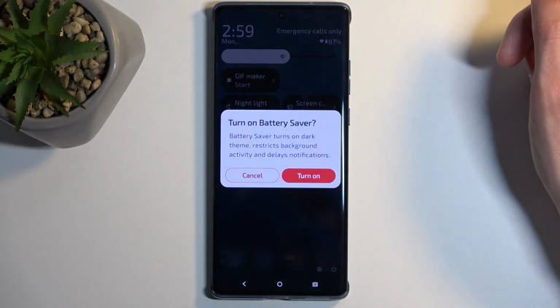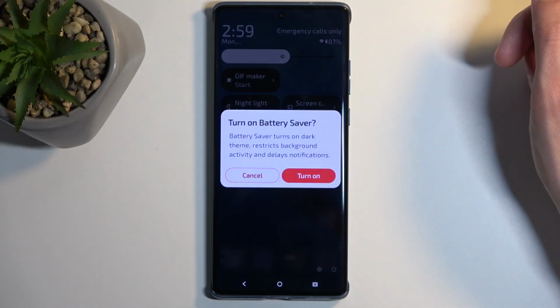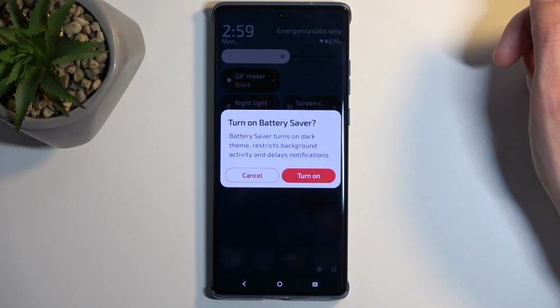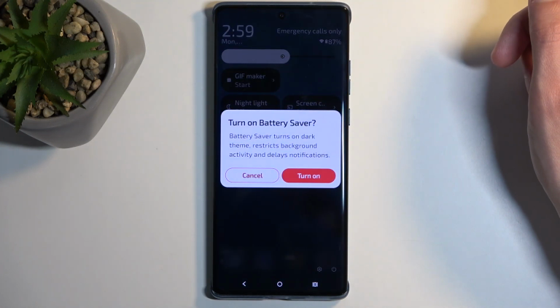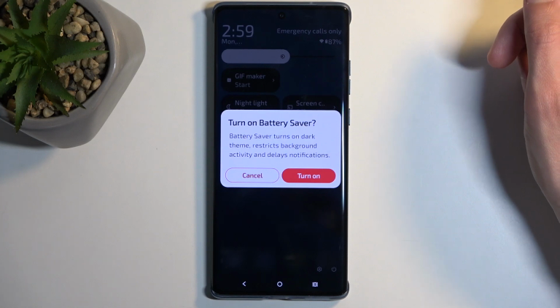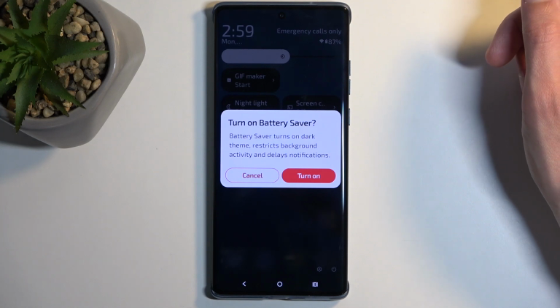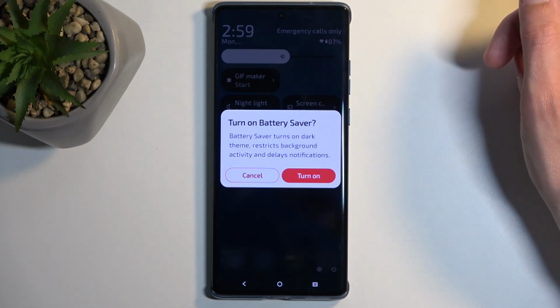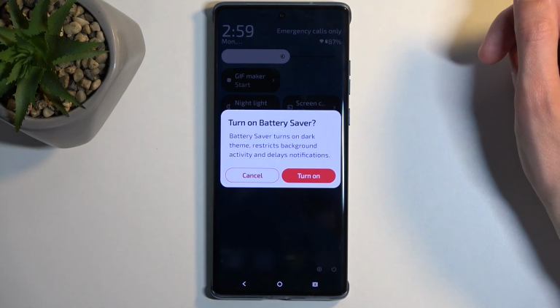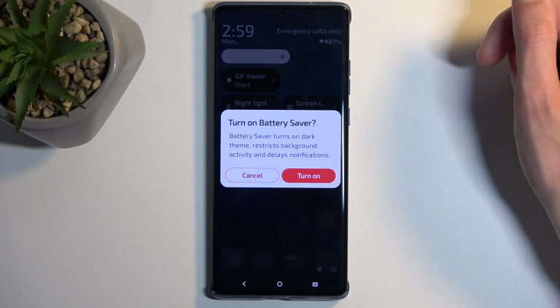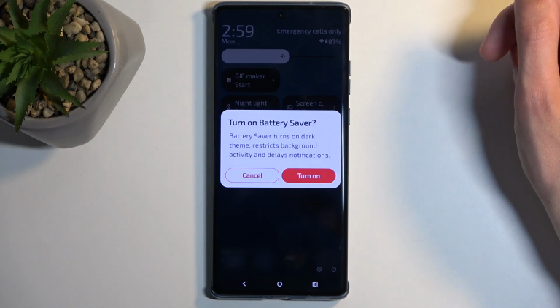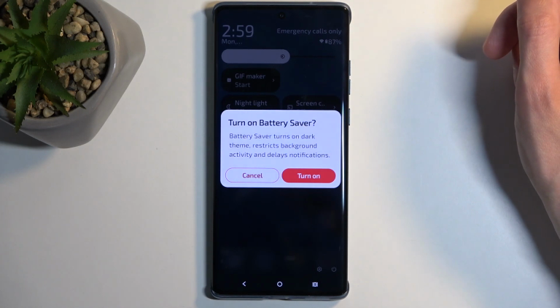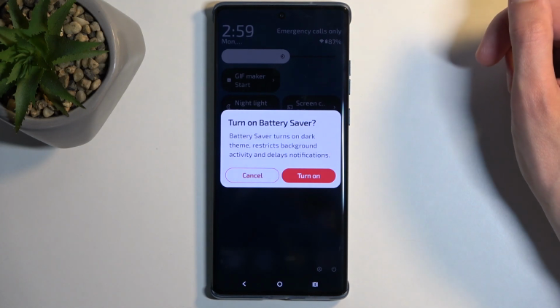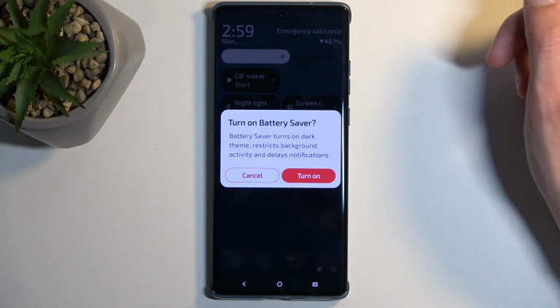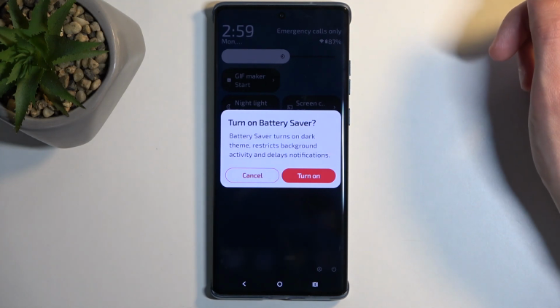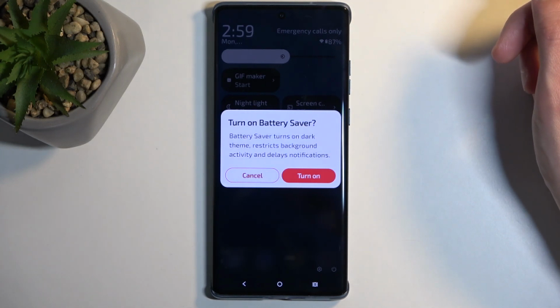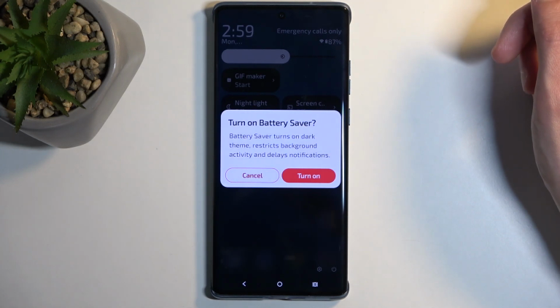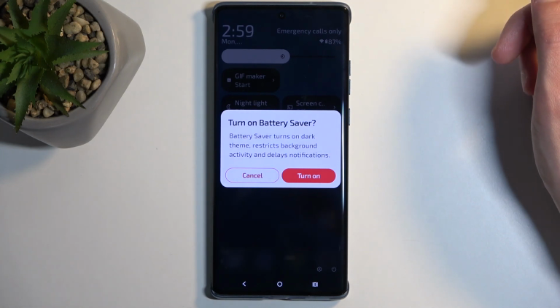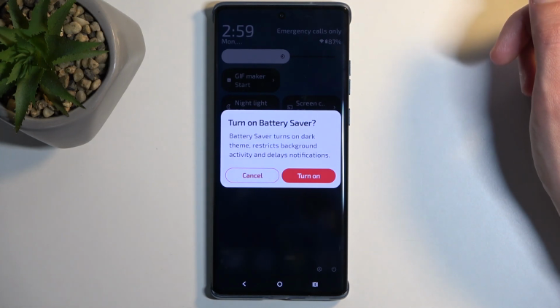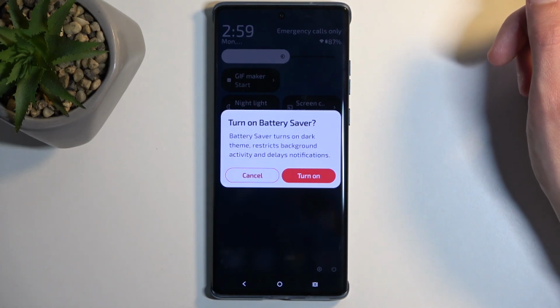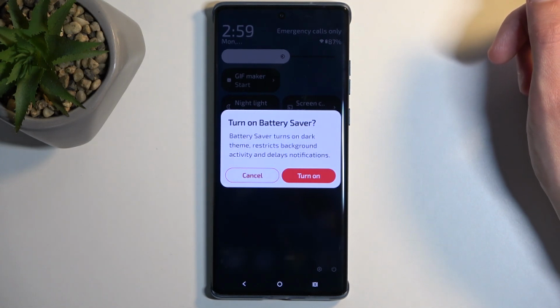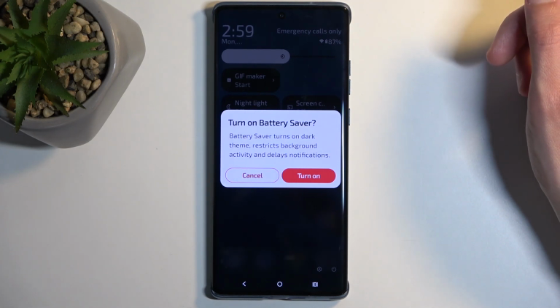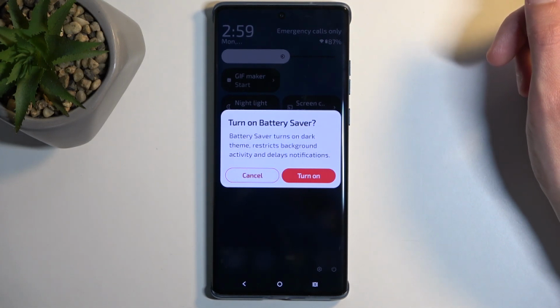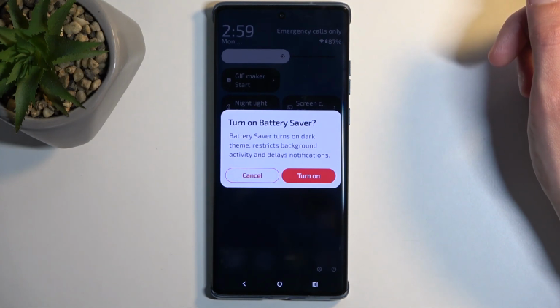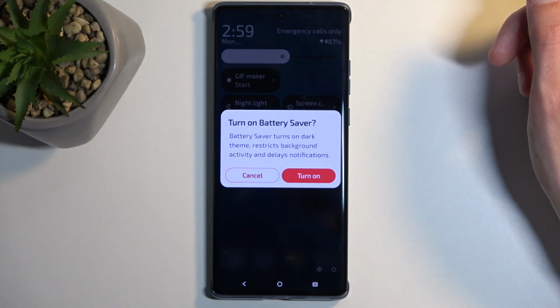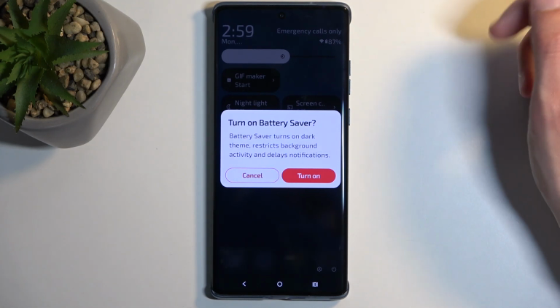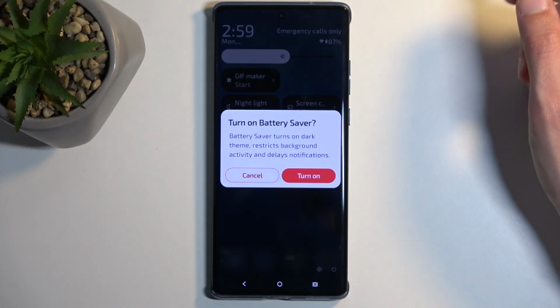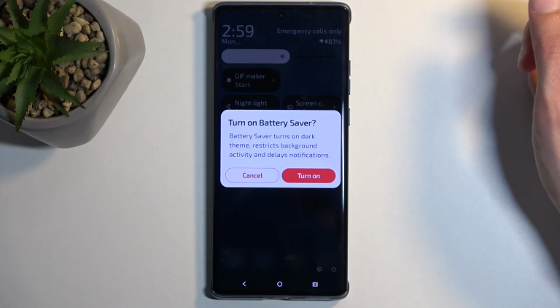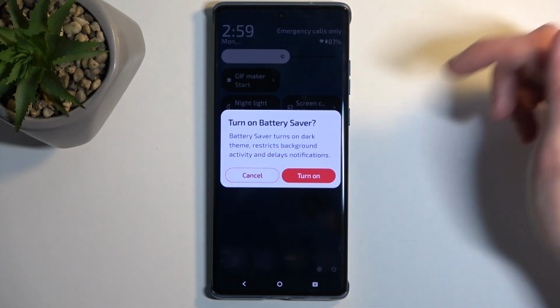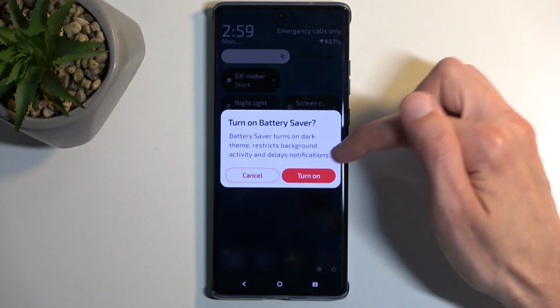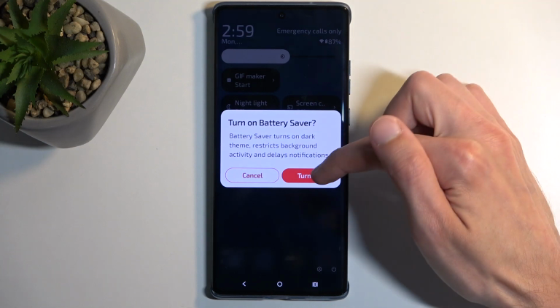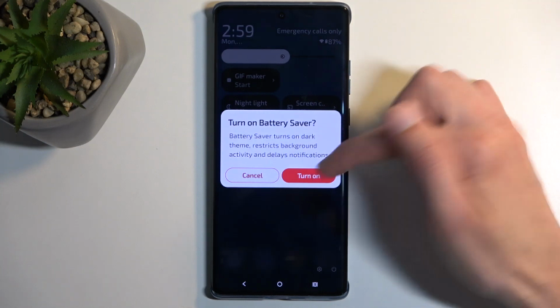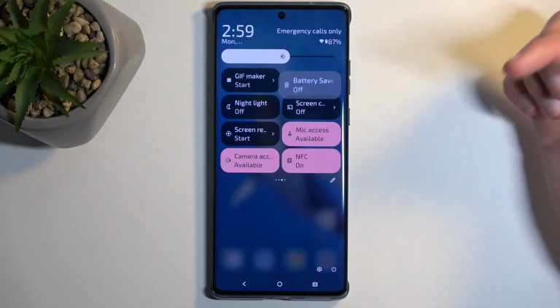It does bring up this window: Turn on Battery Saver. Battery saver turns on dark theme, restricts background activity, and delays notifications. Now we're going to select Turn on.